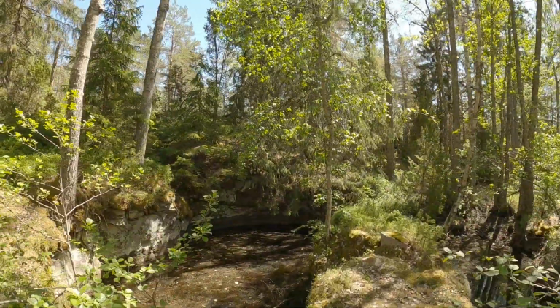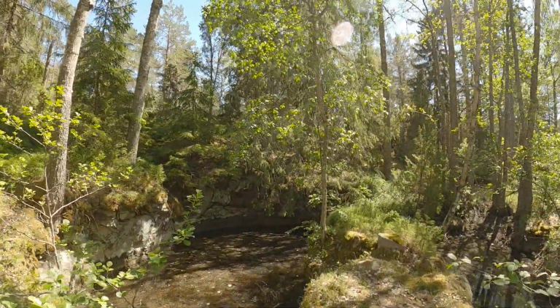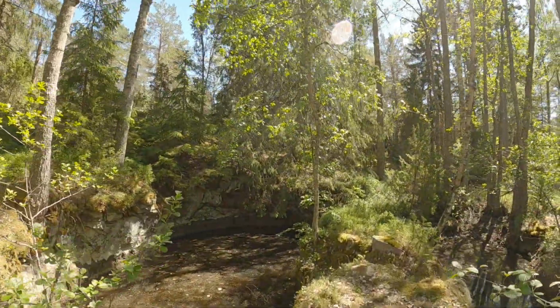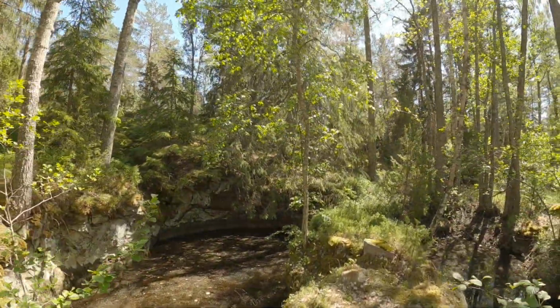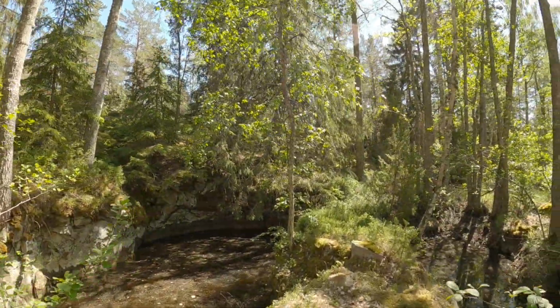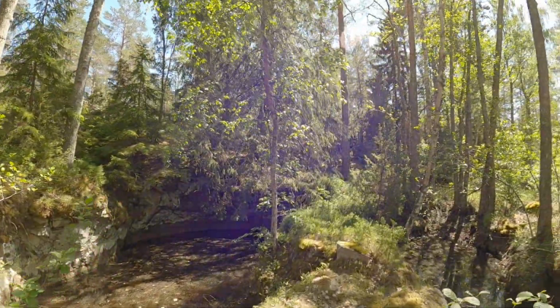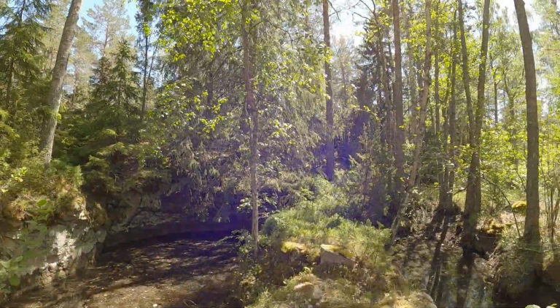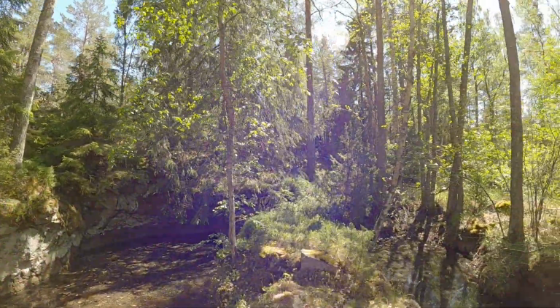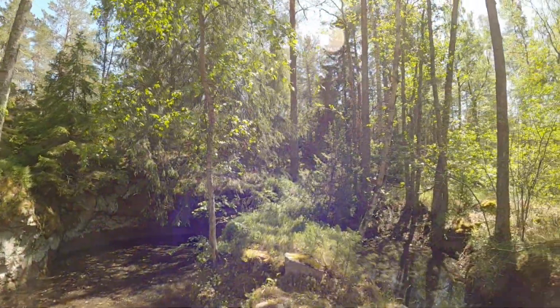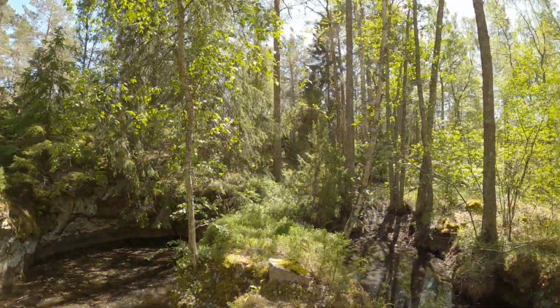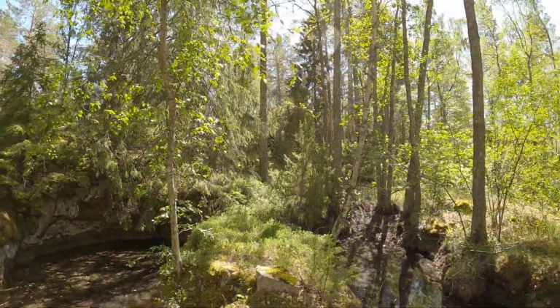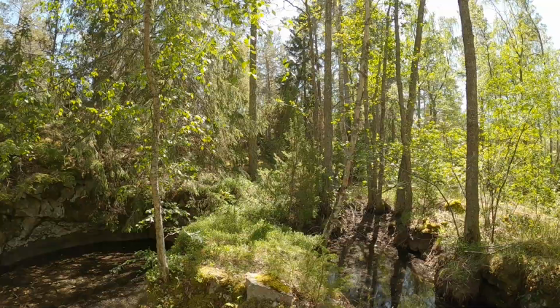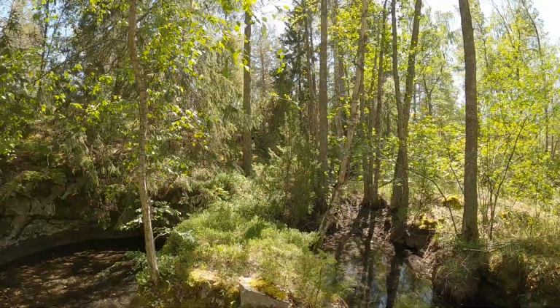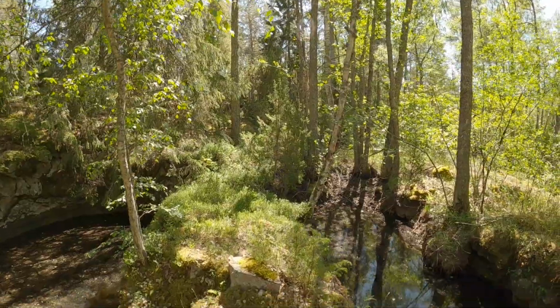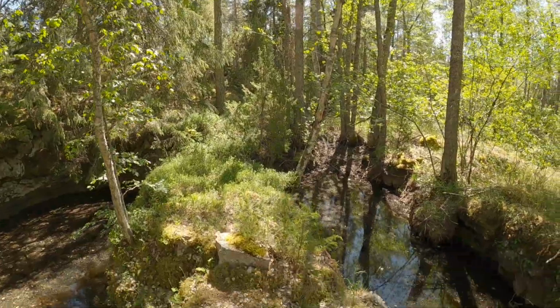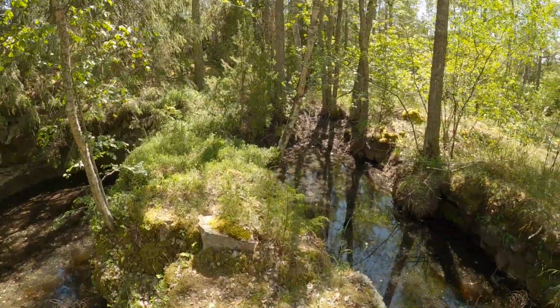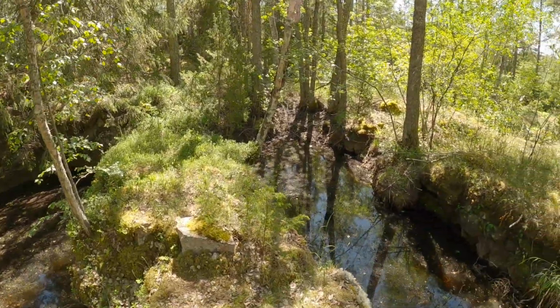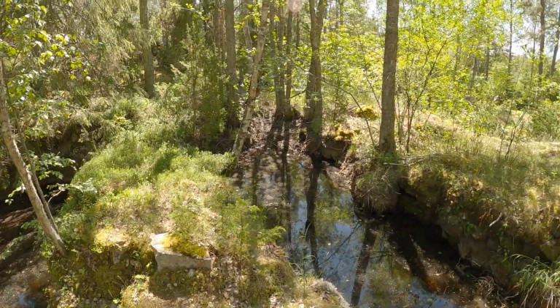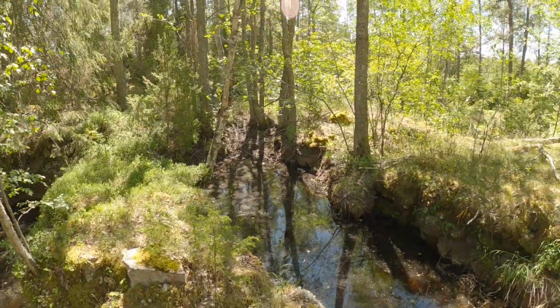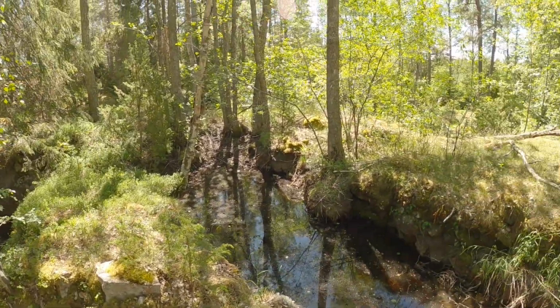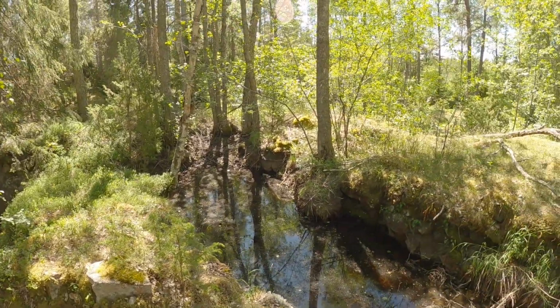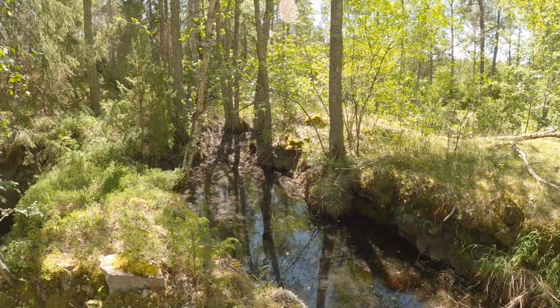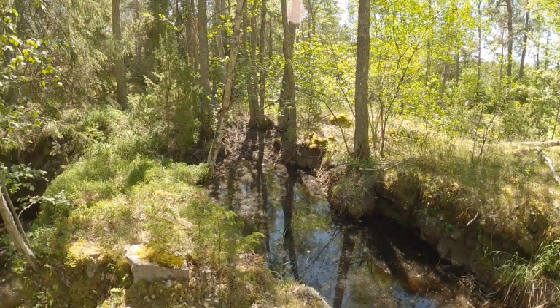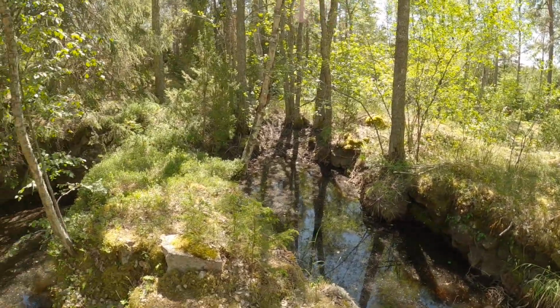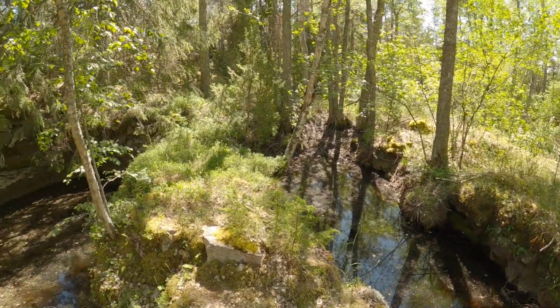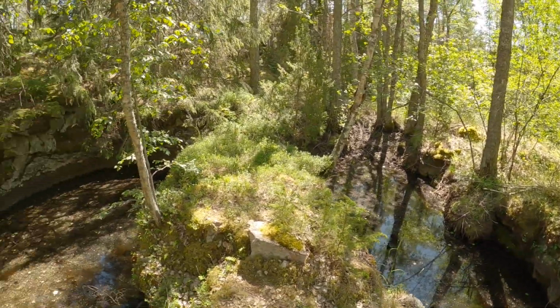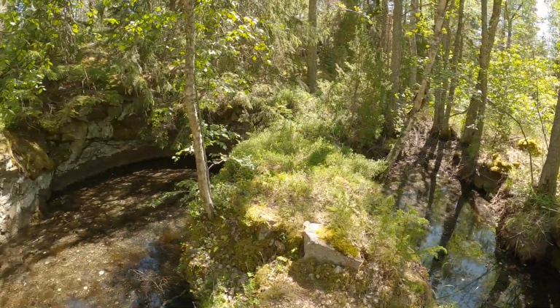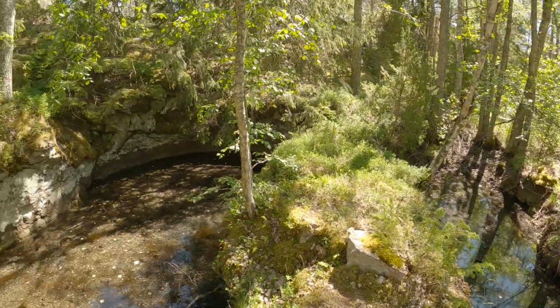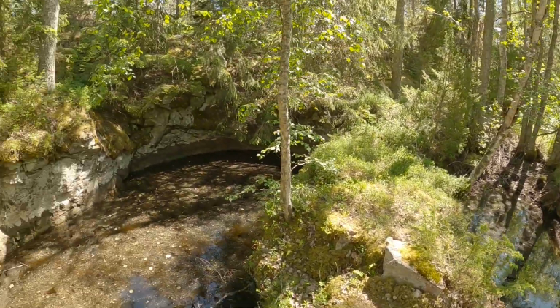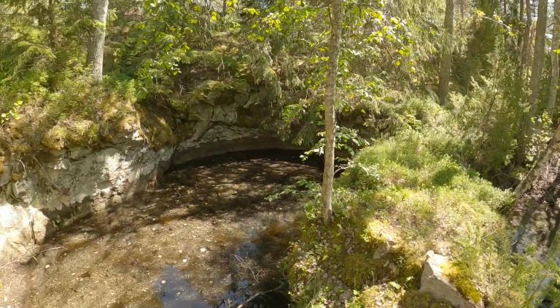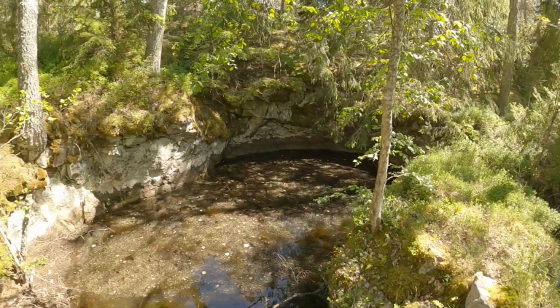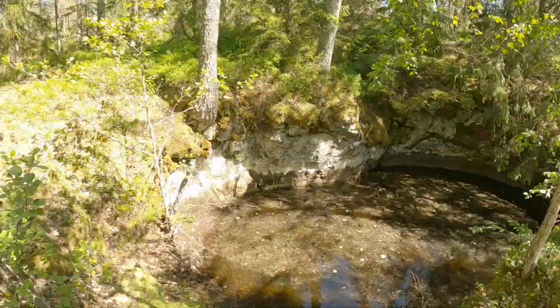This is the now water-filled Kristina Mine — an iron mine.